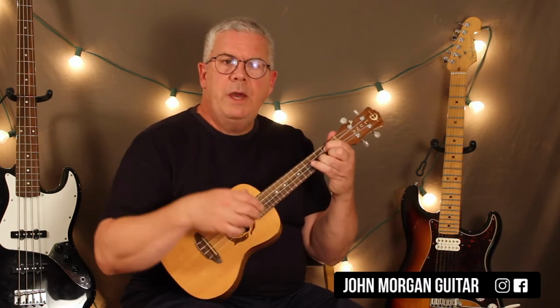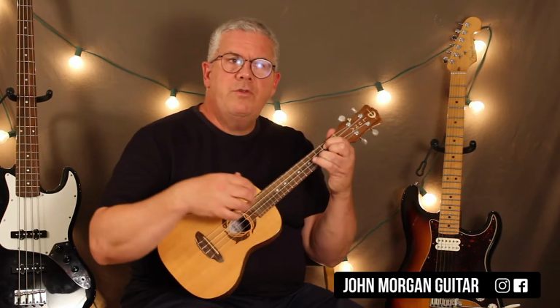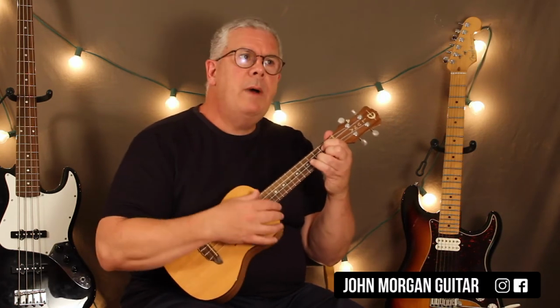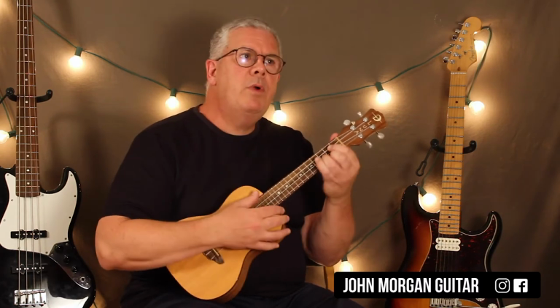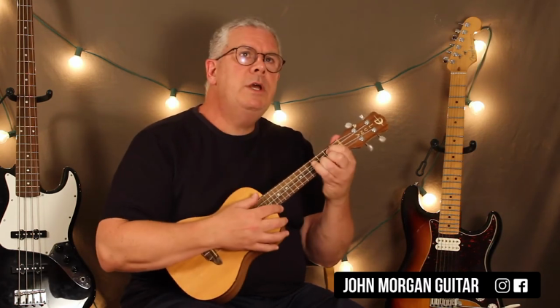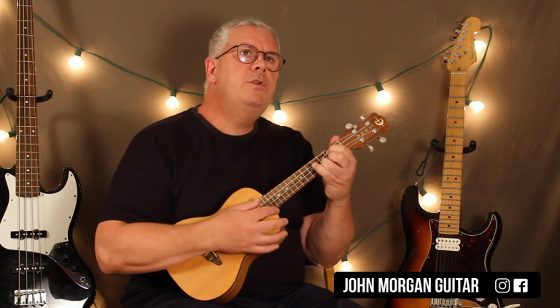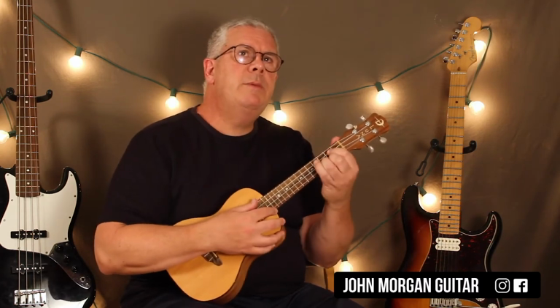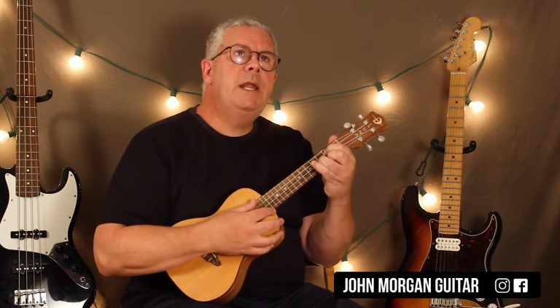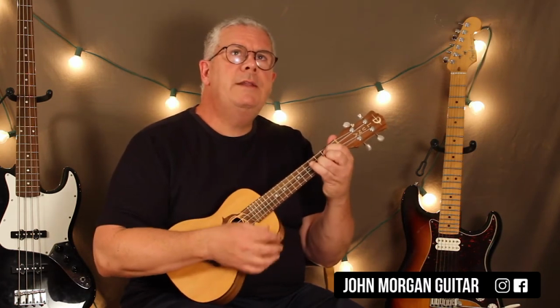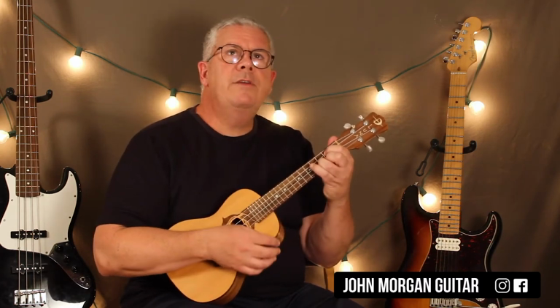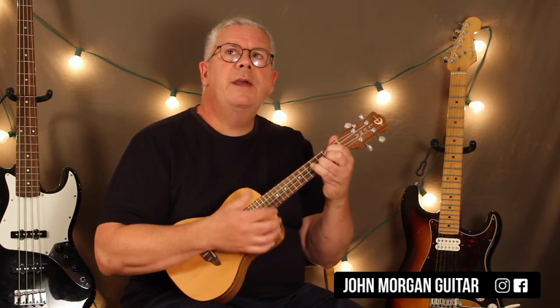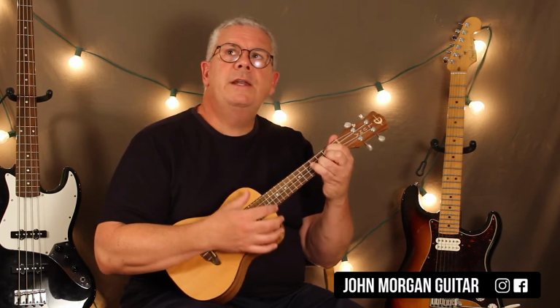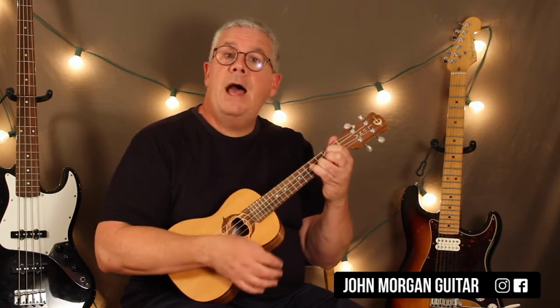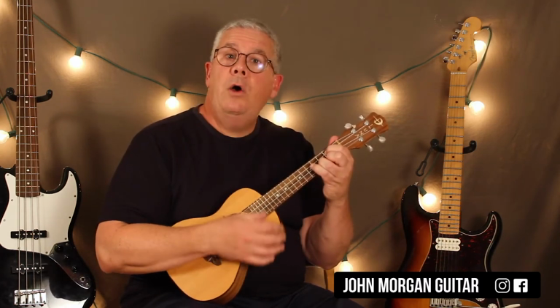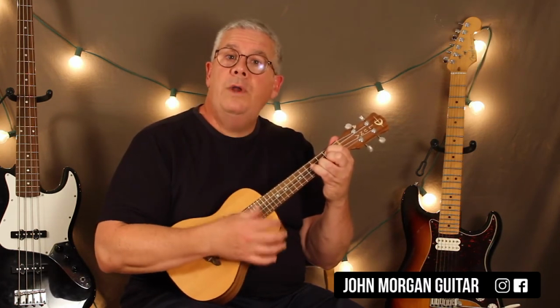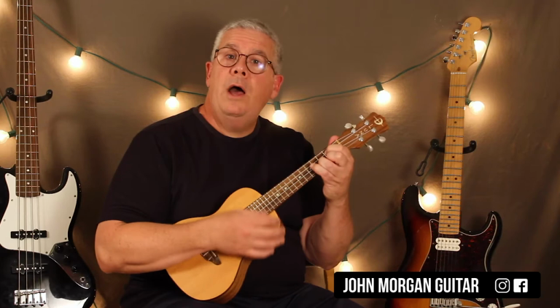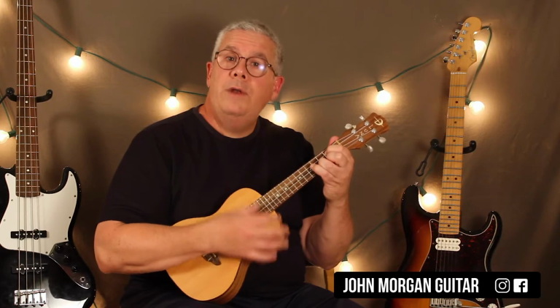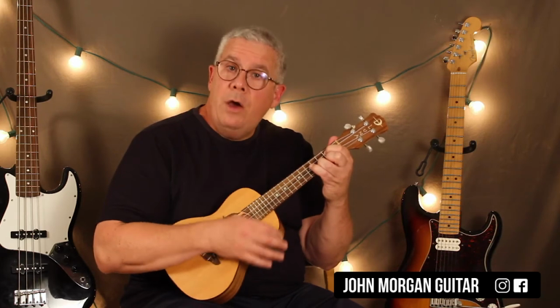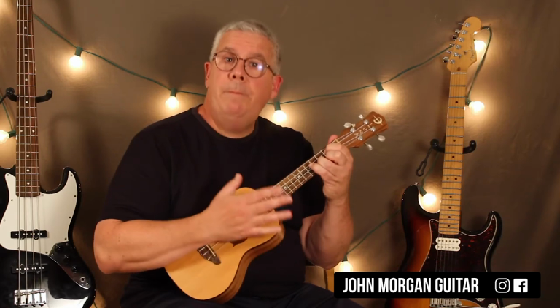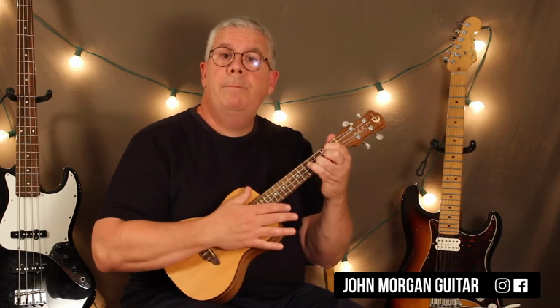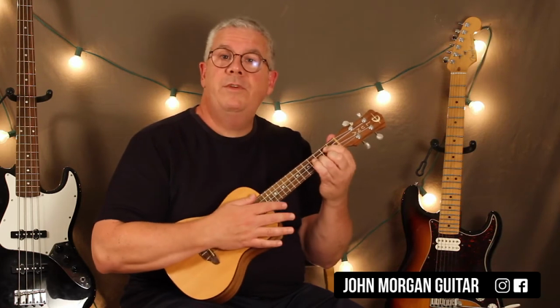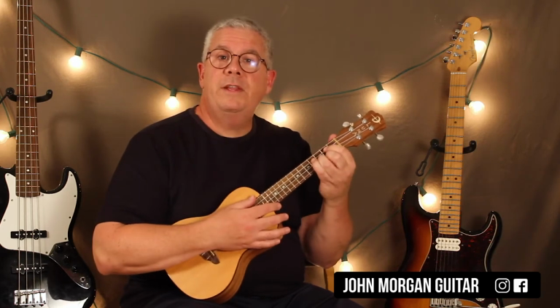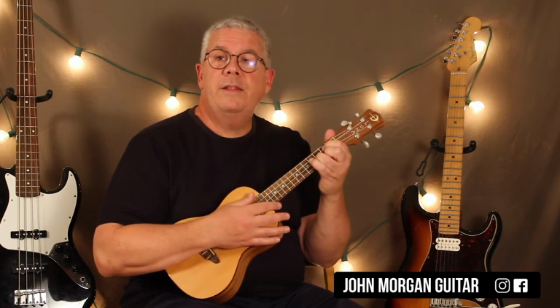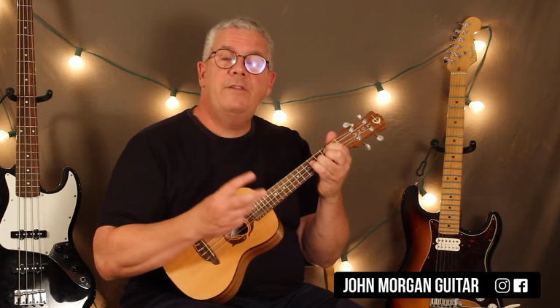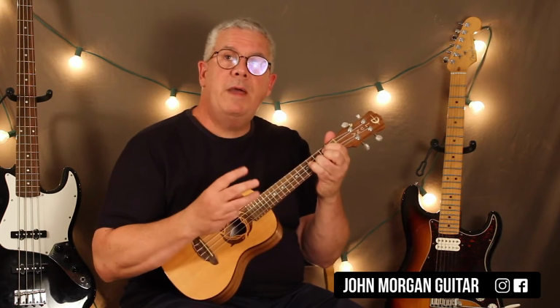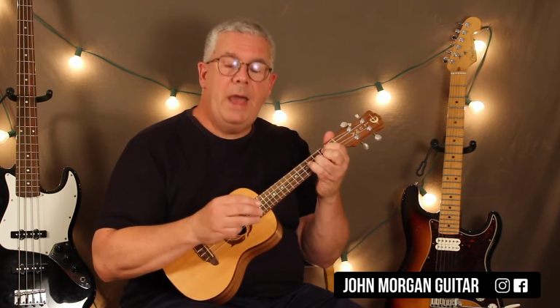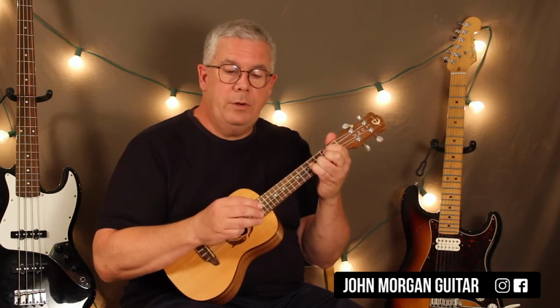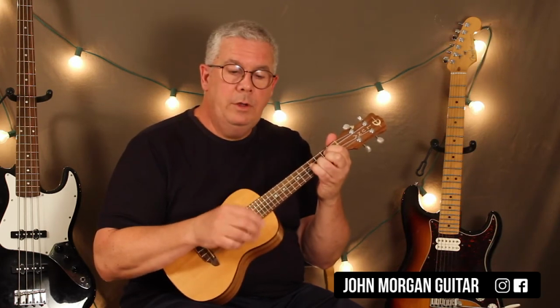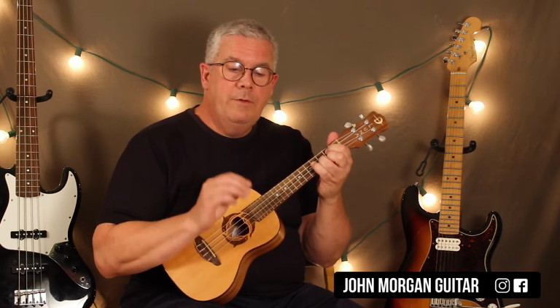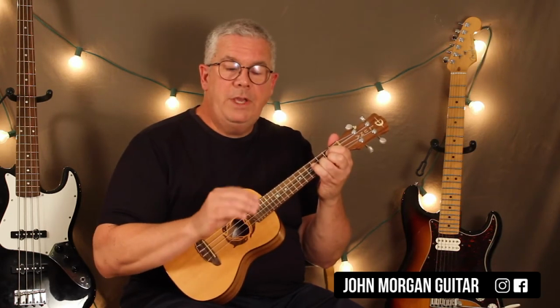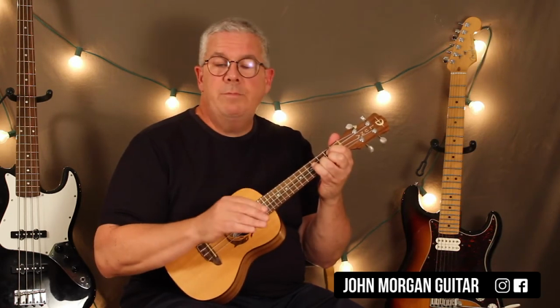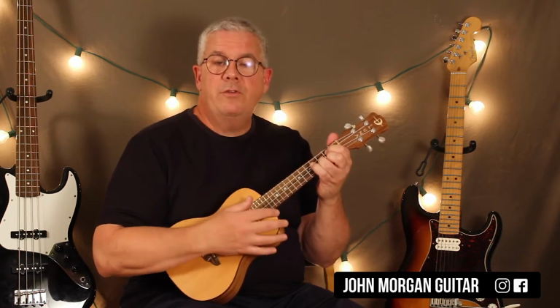For my strum, I'm probably going to do something like this — a down, down, down, up. Just like that. That's my pattern for each measure.